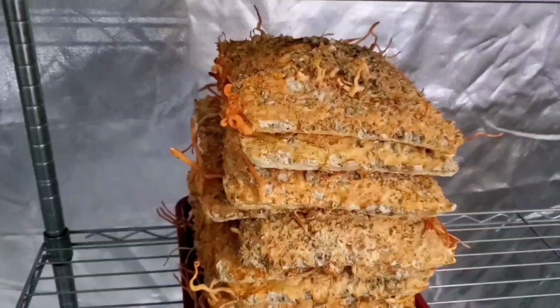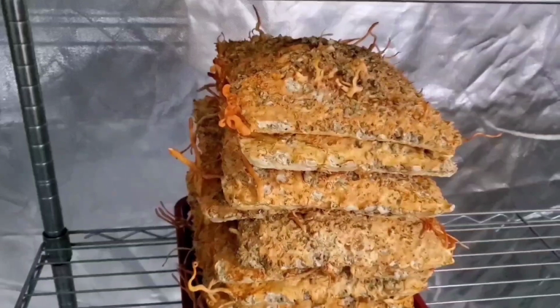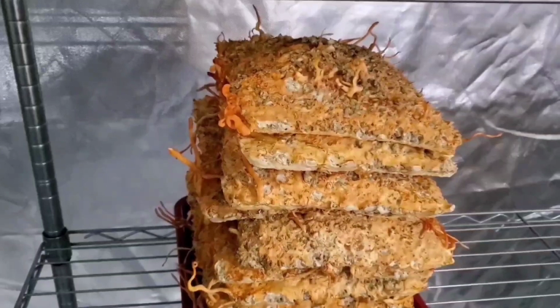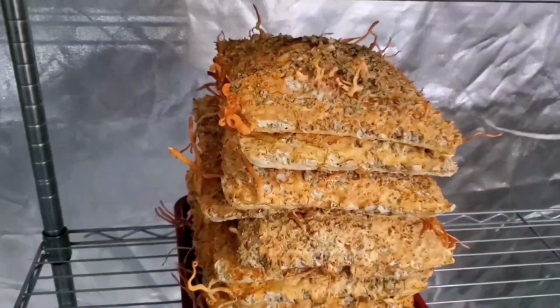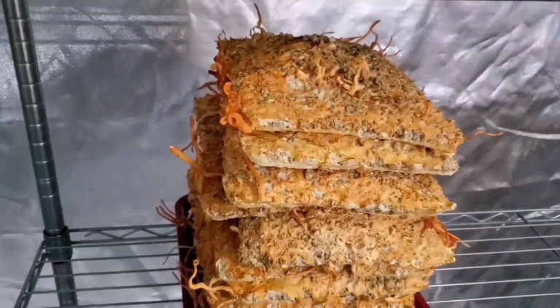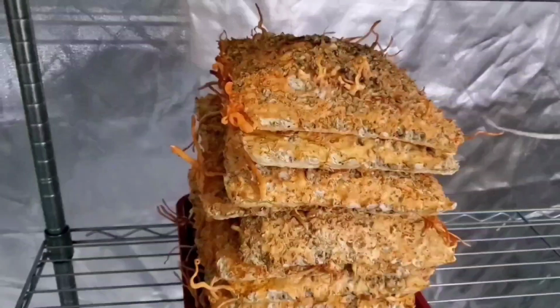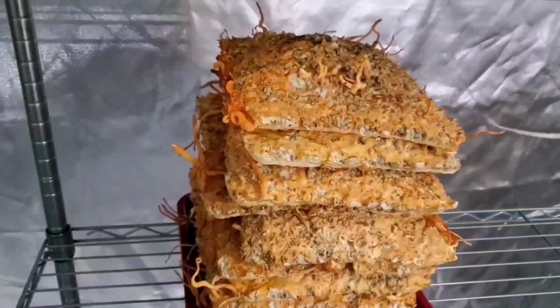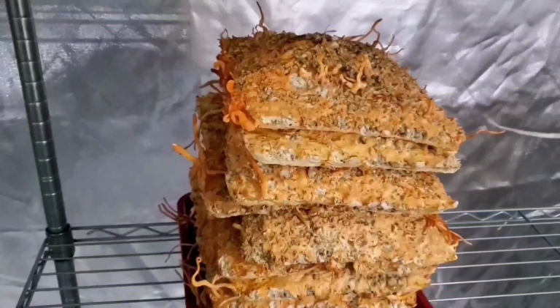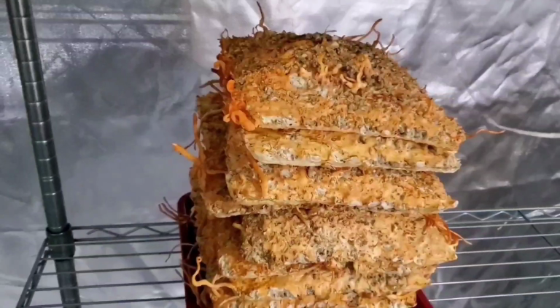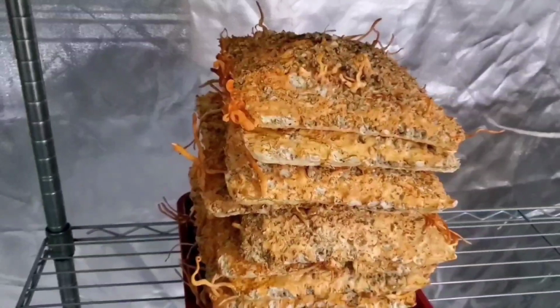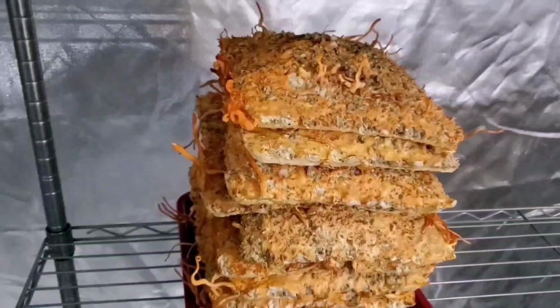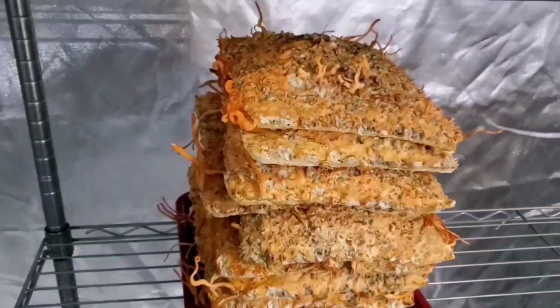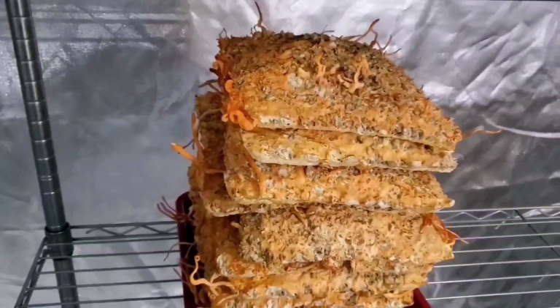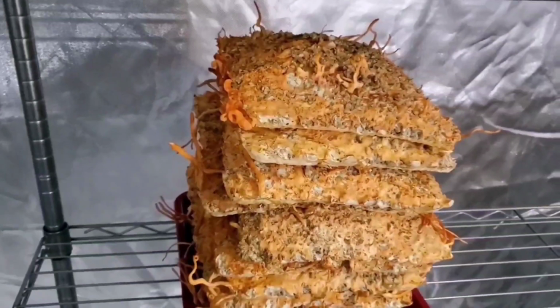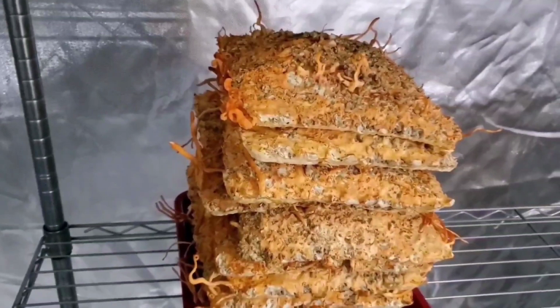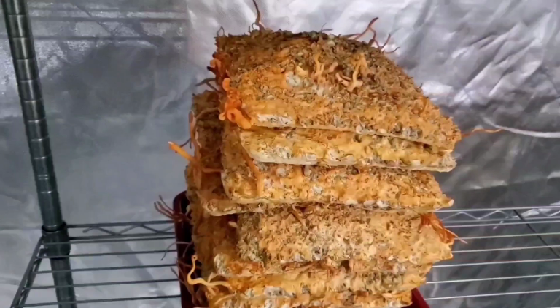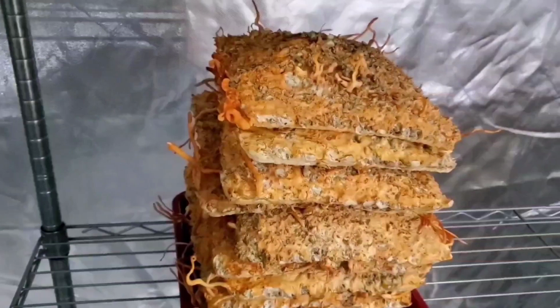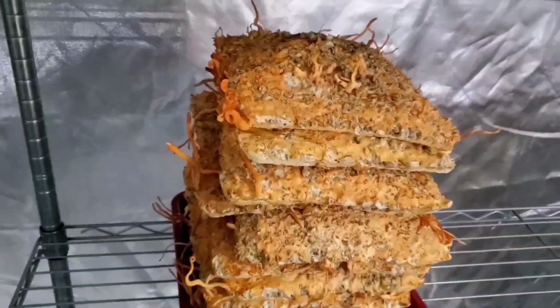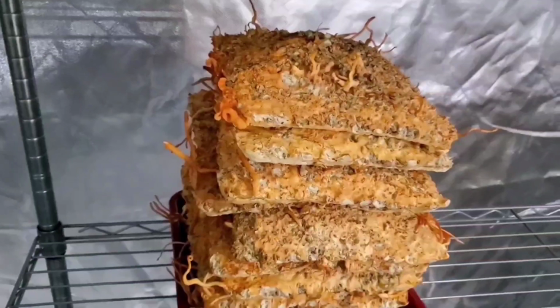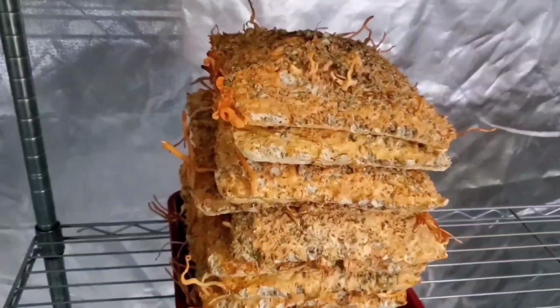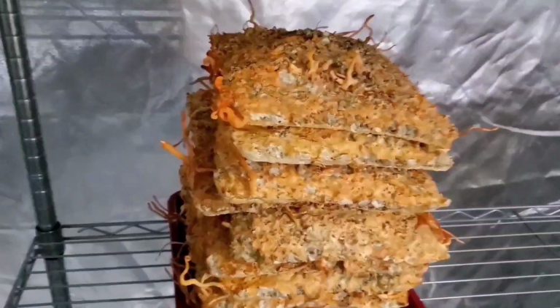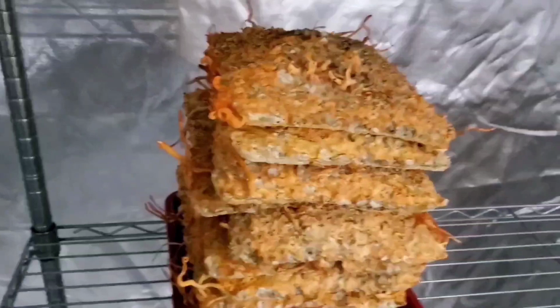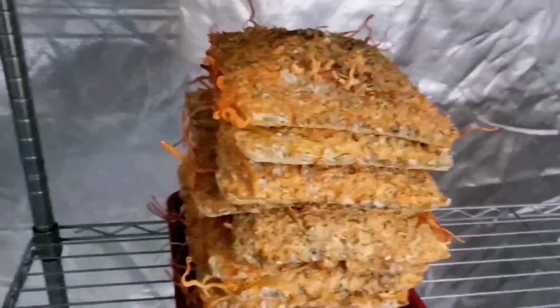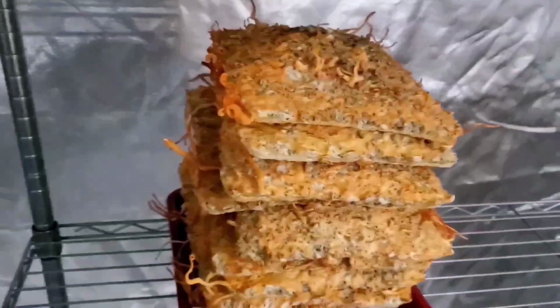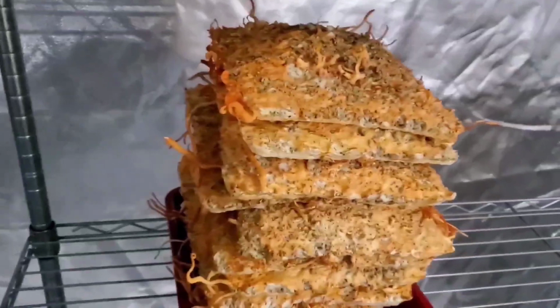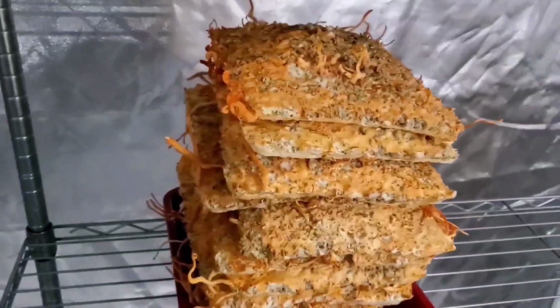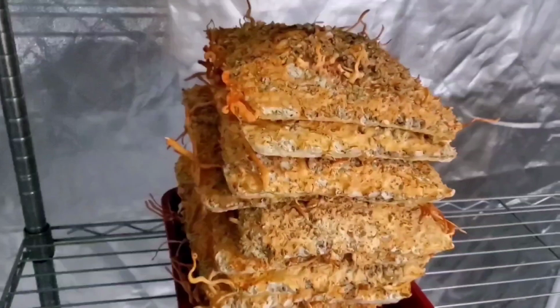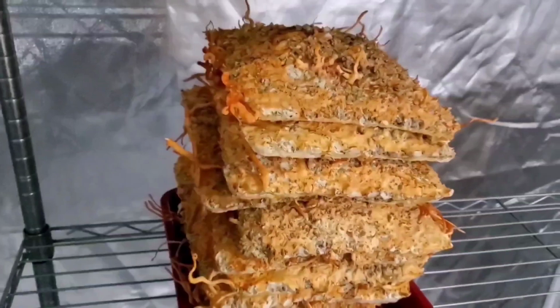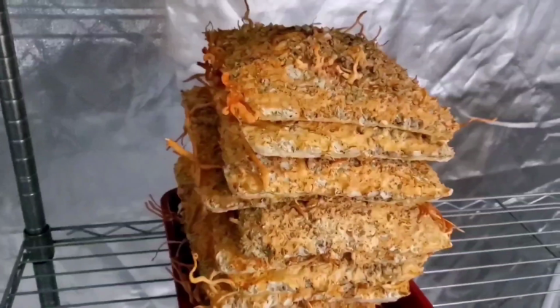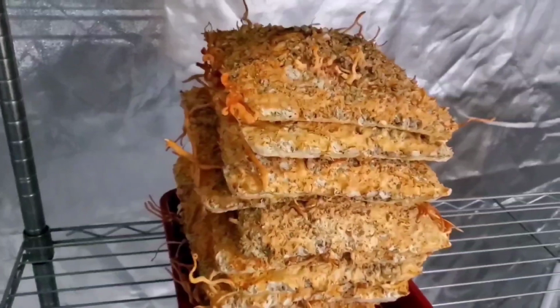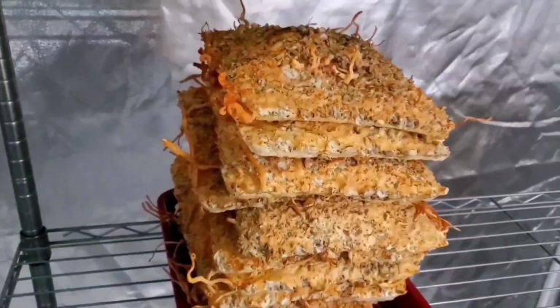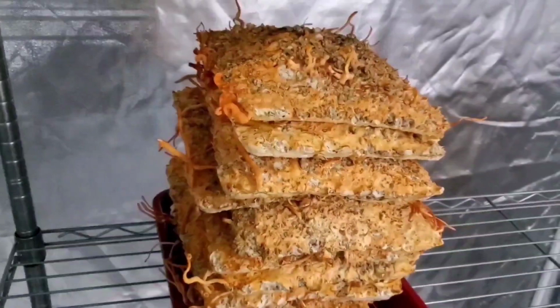It is hard to believe, and it is sadly true, that some people are still selling bees.